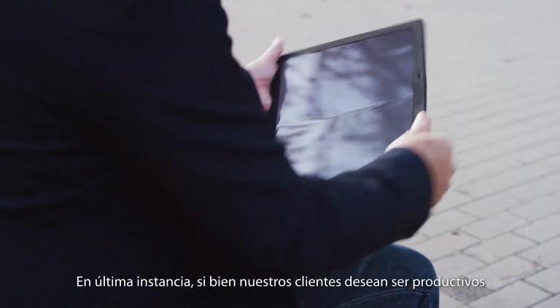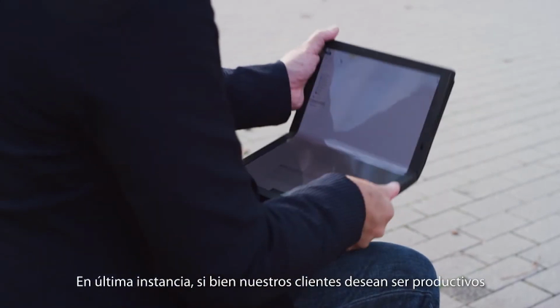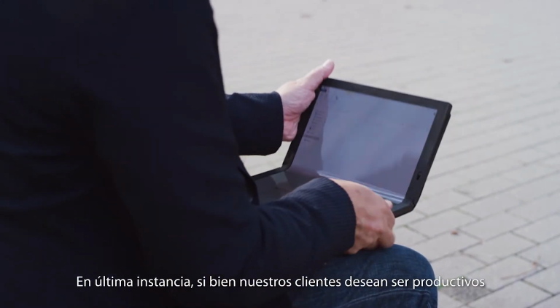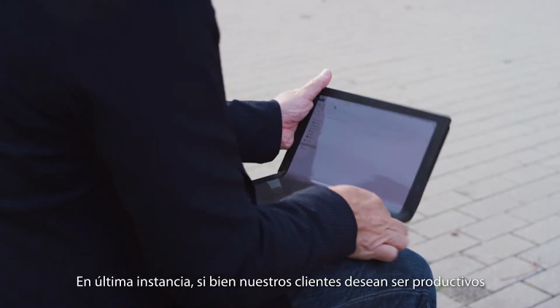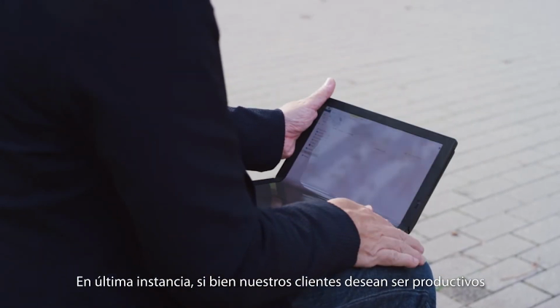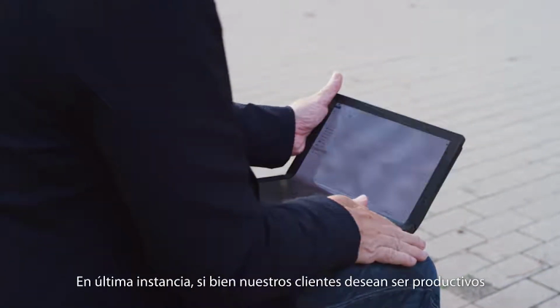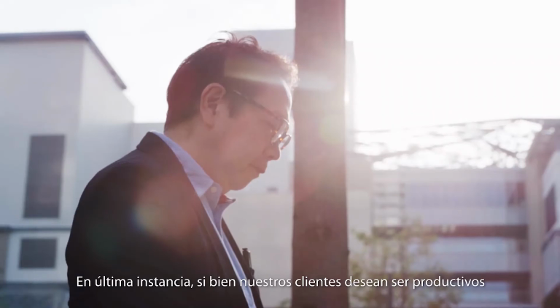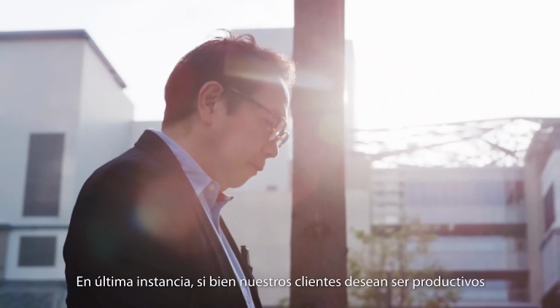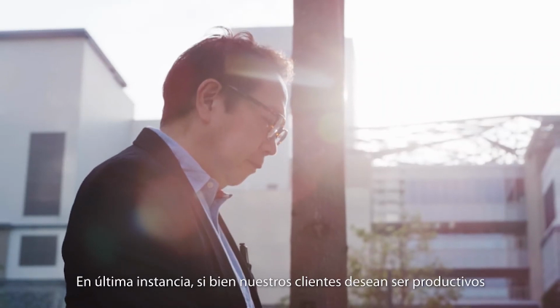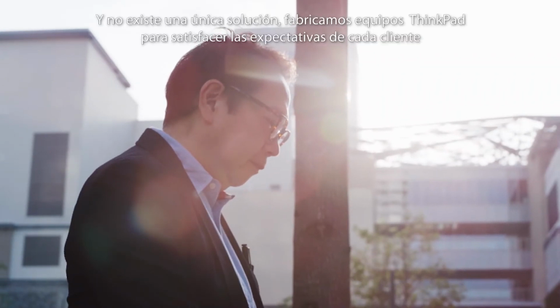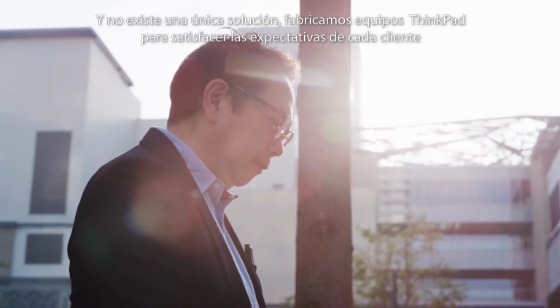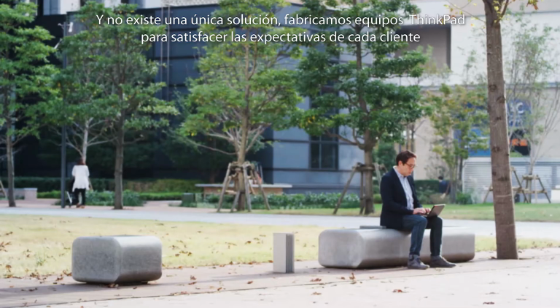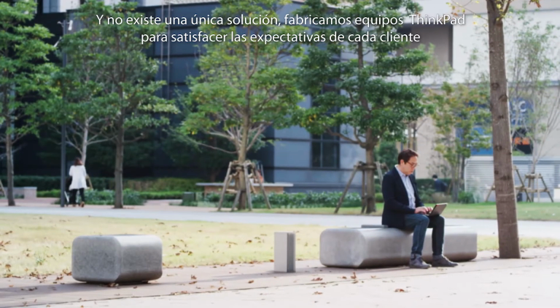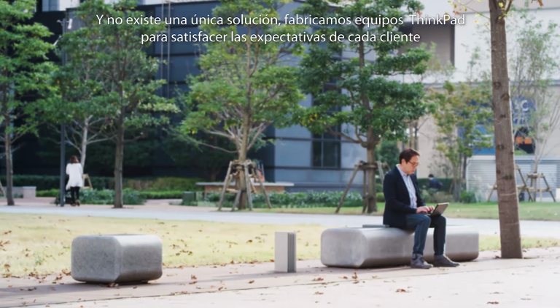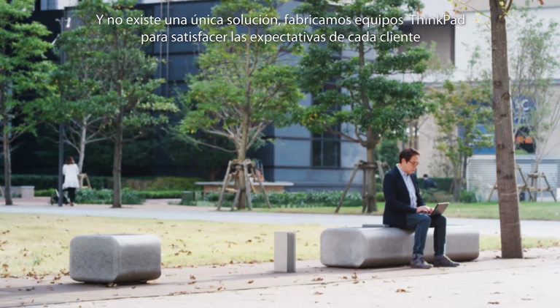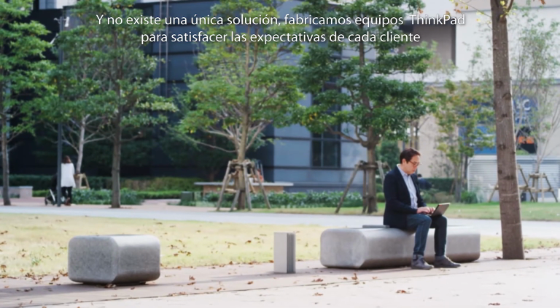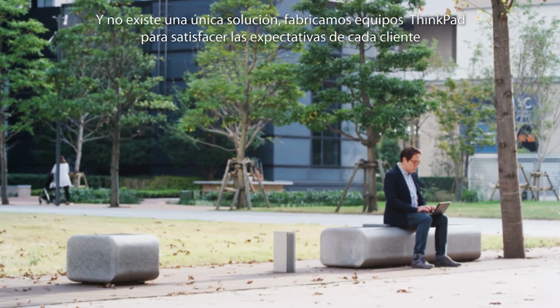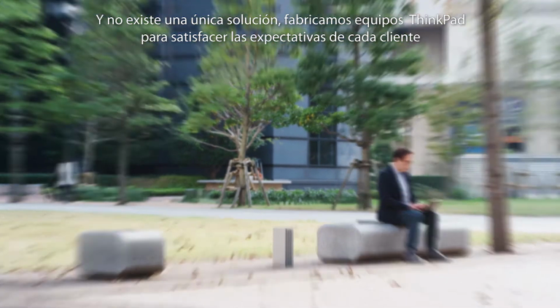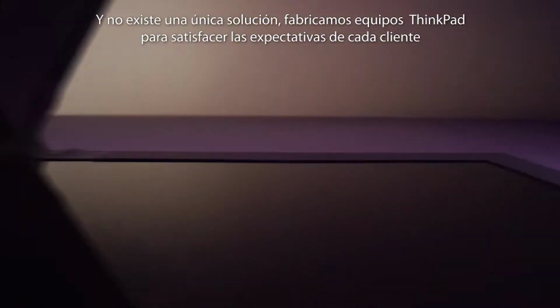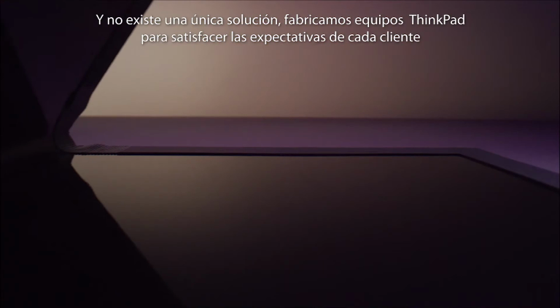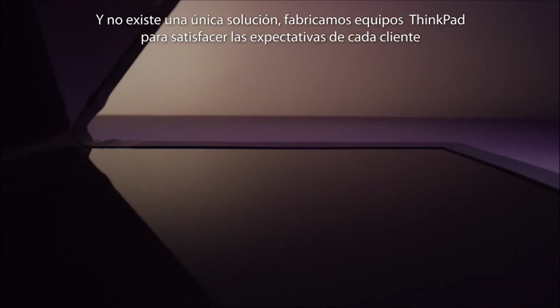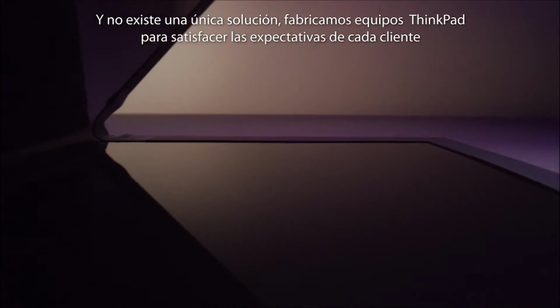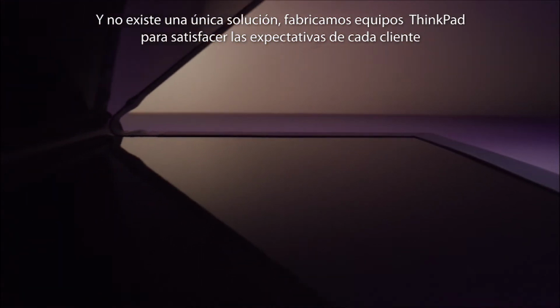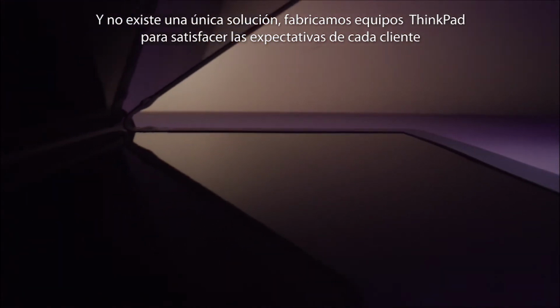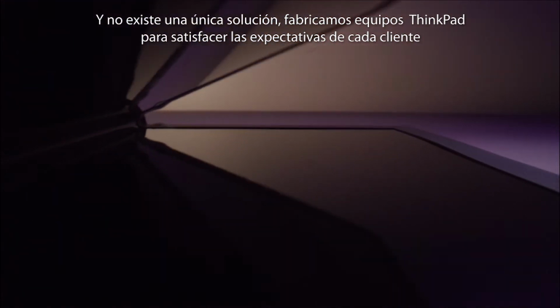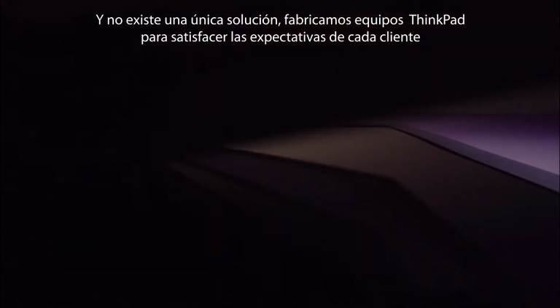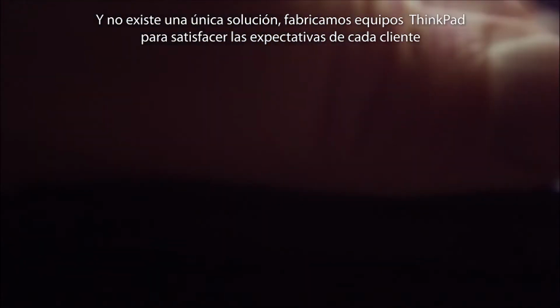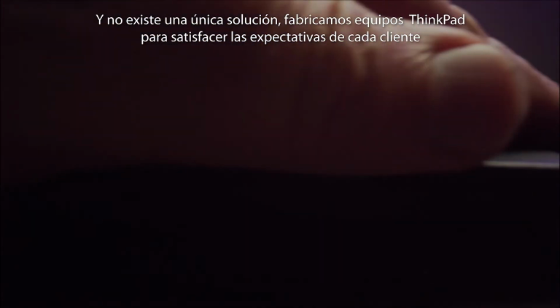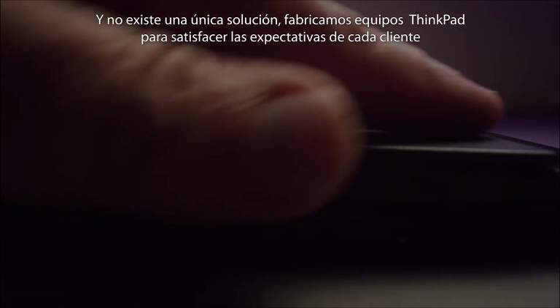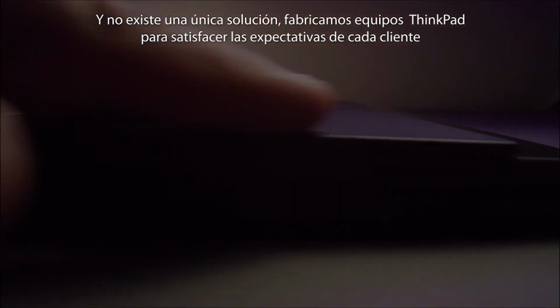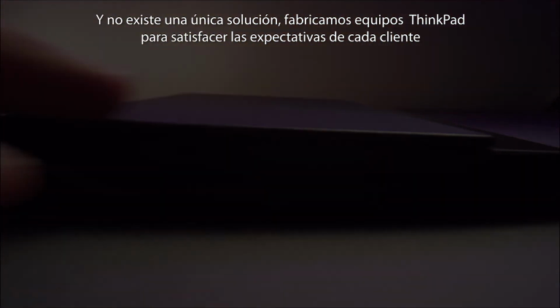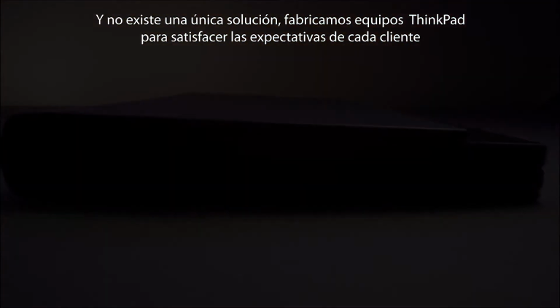Ultimately, our customers want to be productive, and there's no one solution to that. But we build ThinkPads to meet that customer expectation.